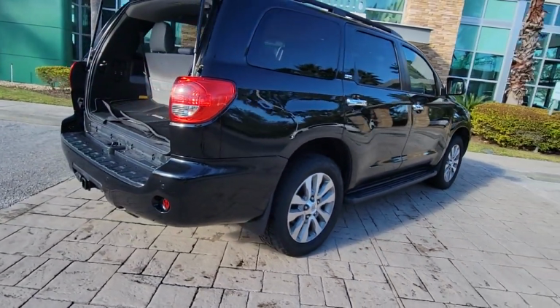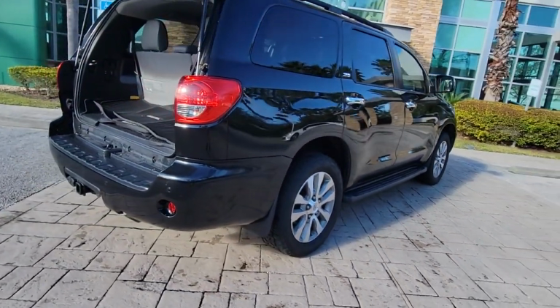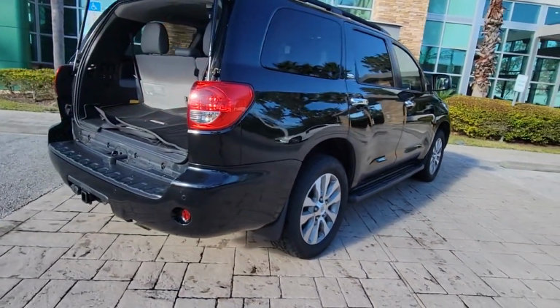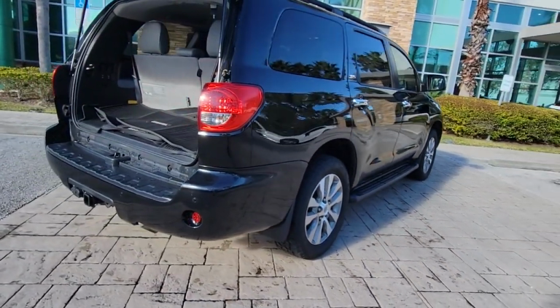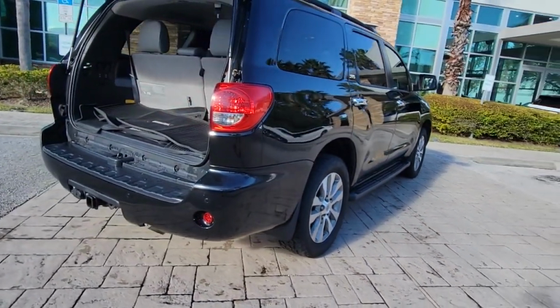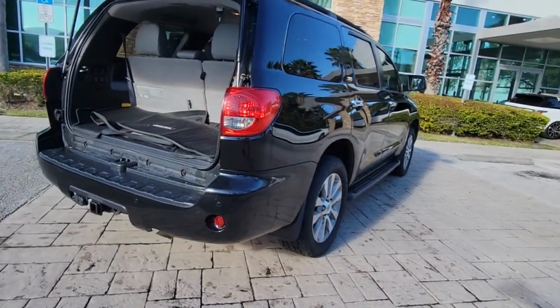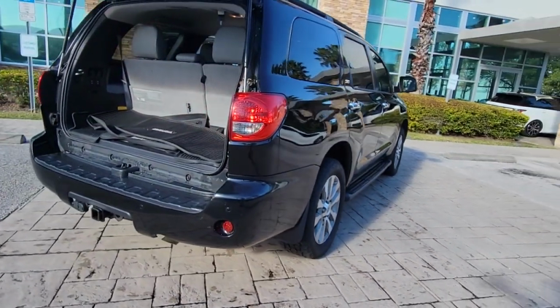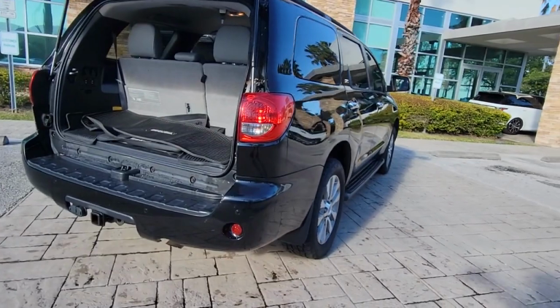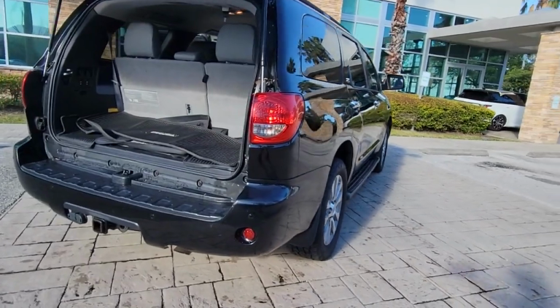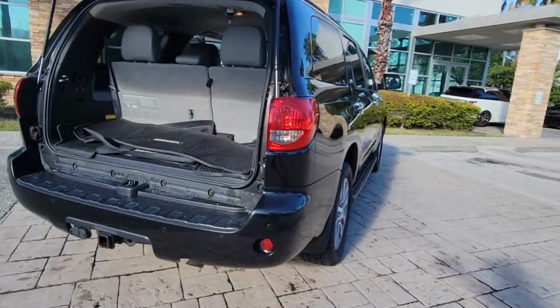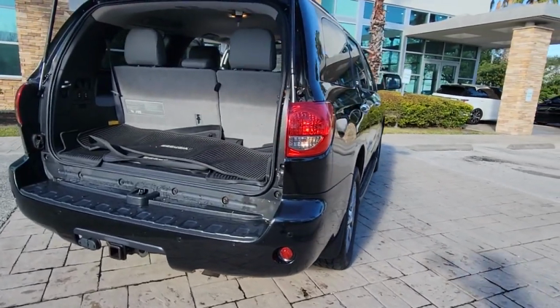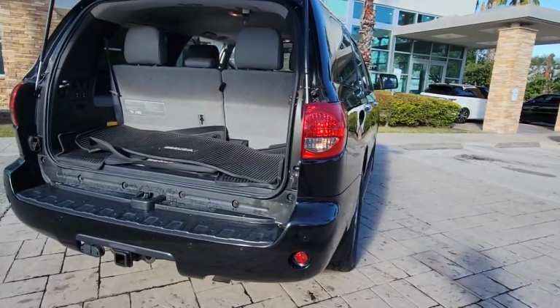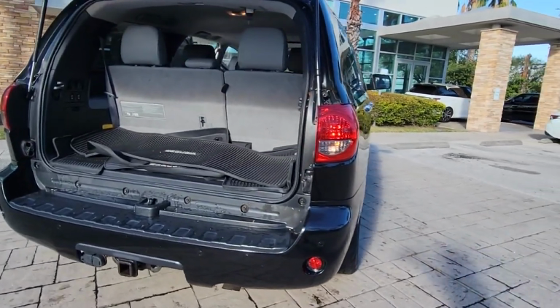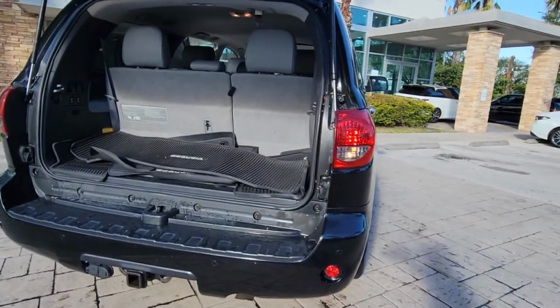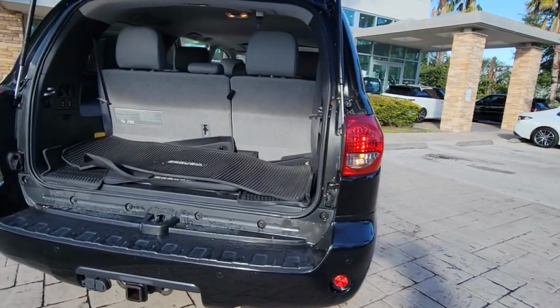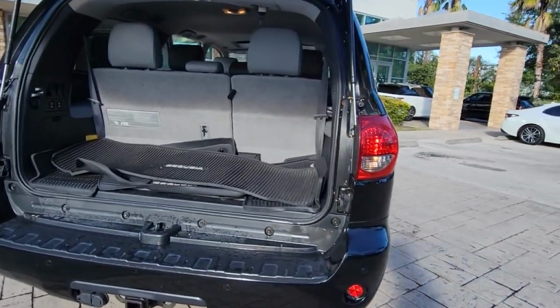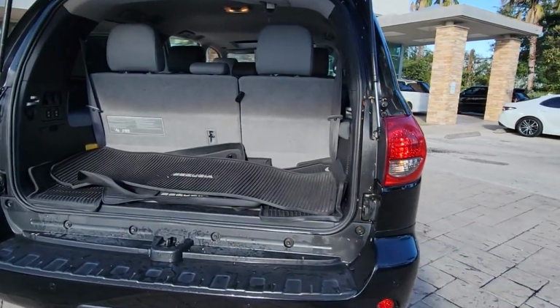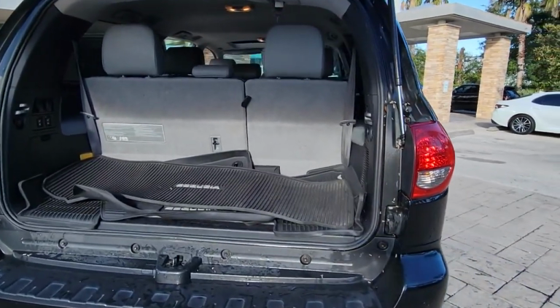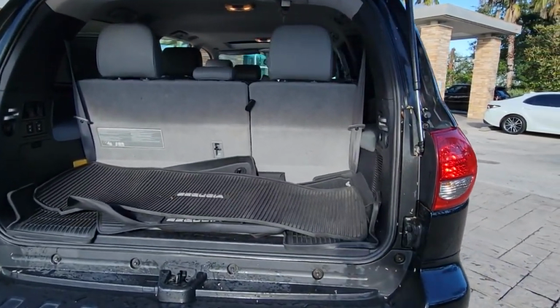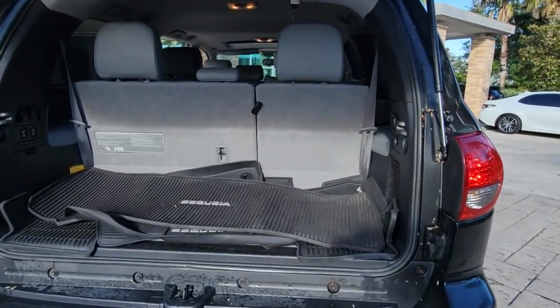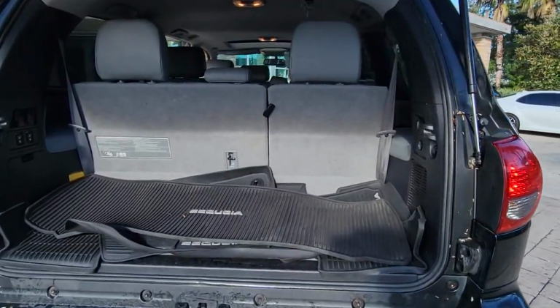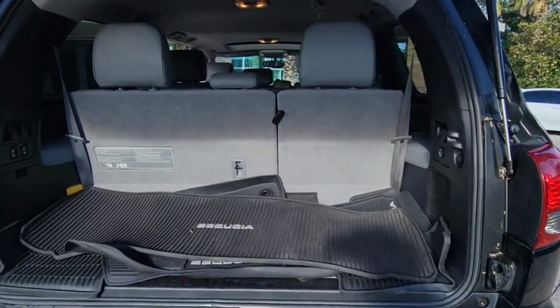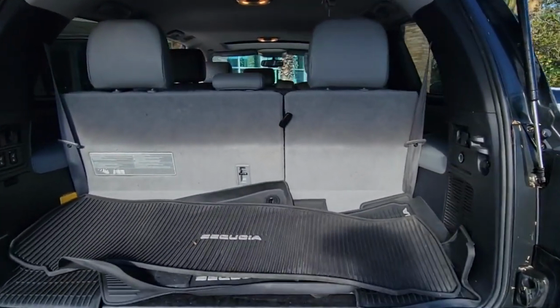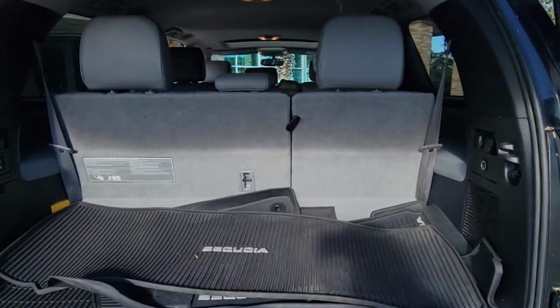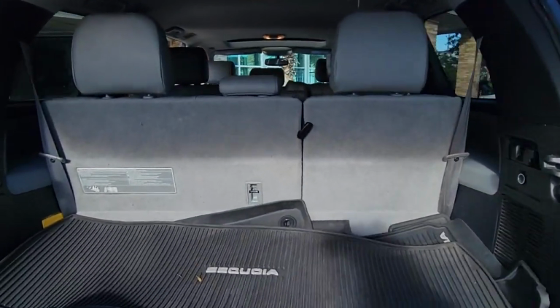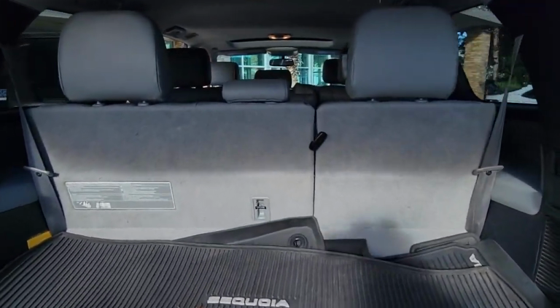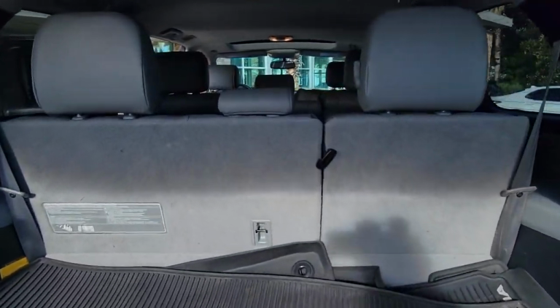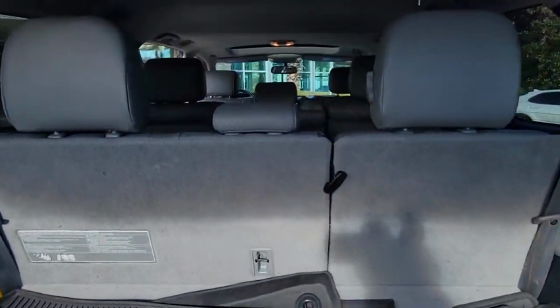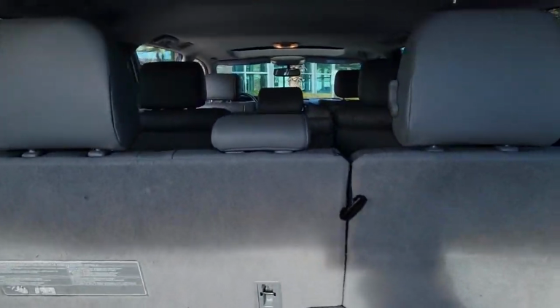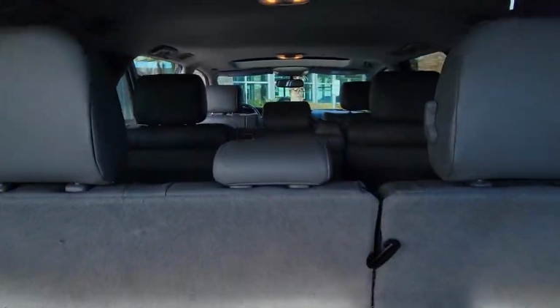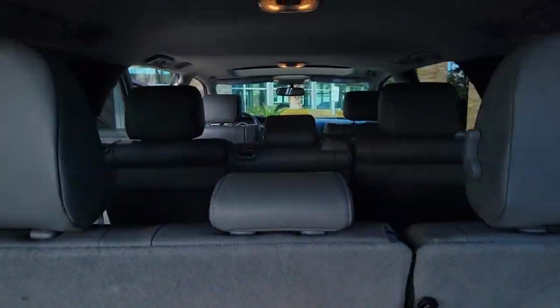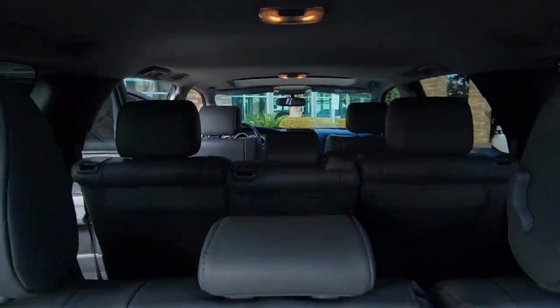You'll love its vast cargo space, towing ability, premium infotainment deck, and strong, elegant stance.